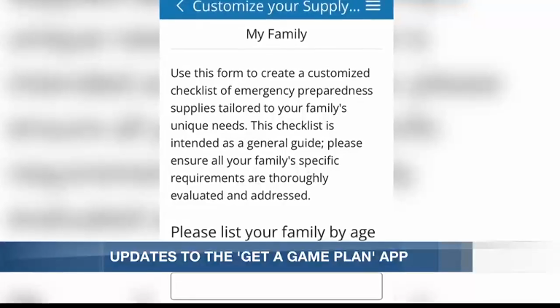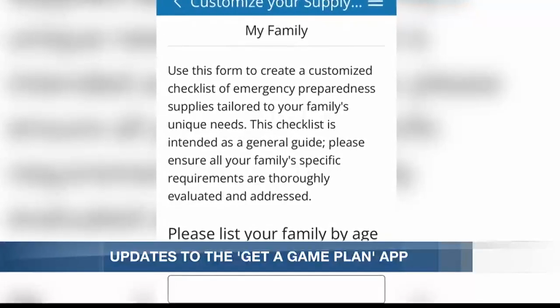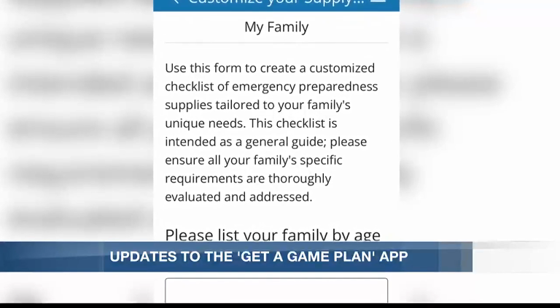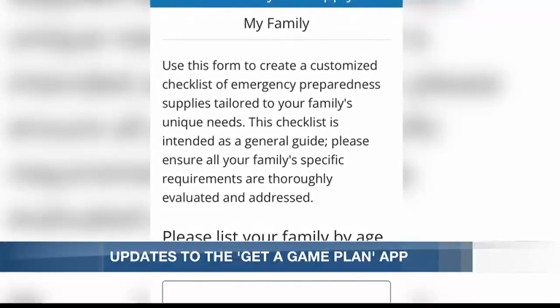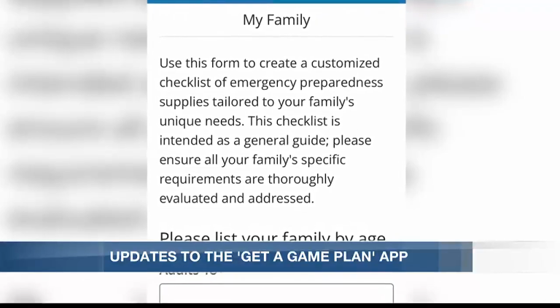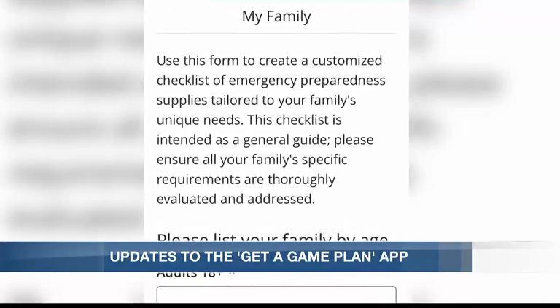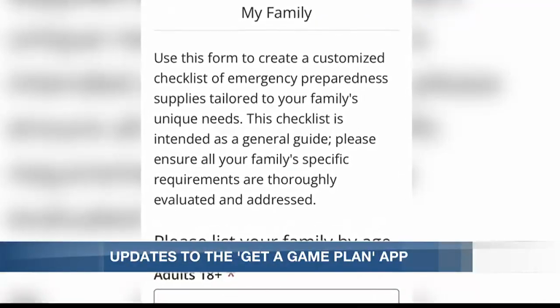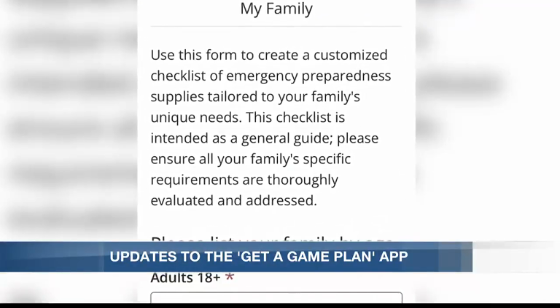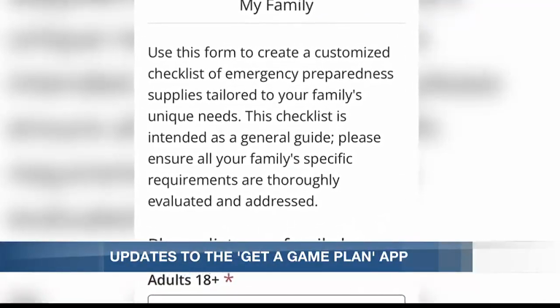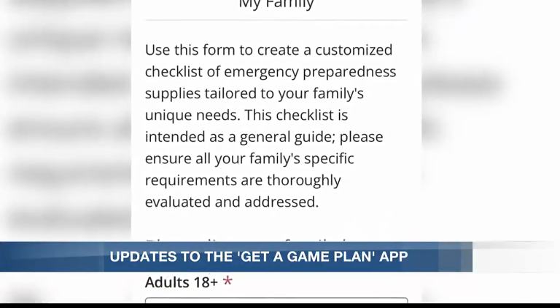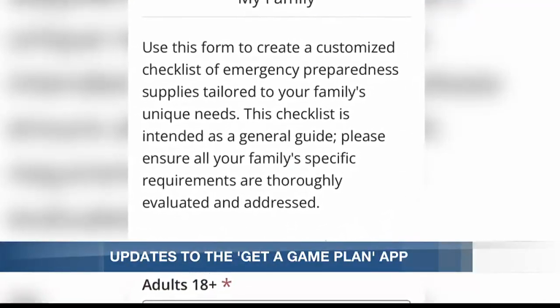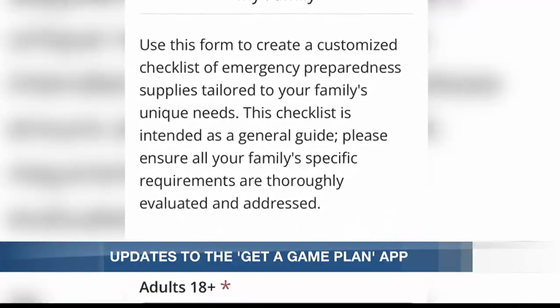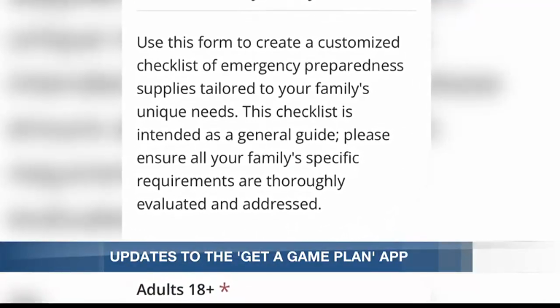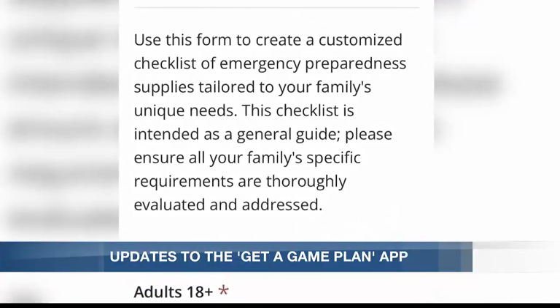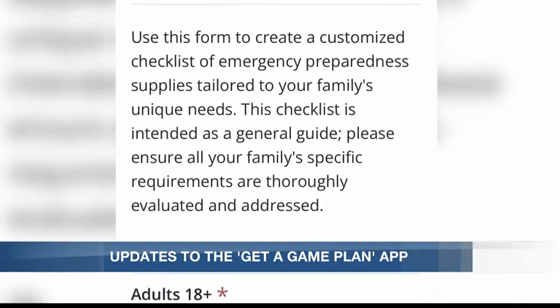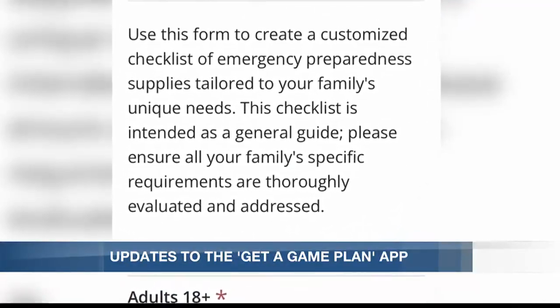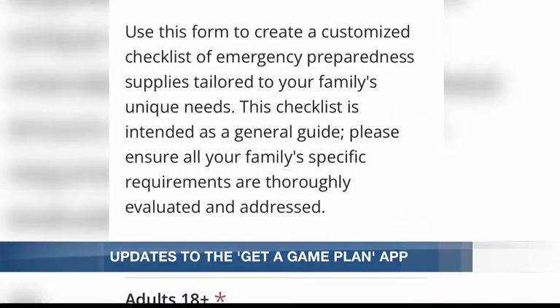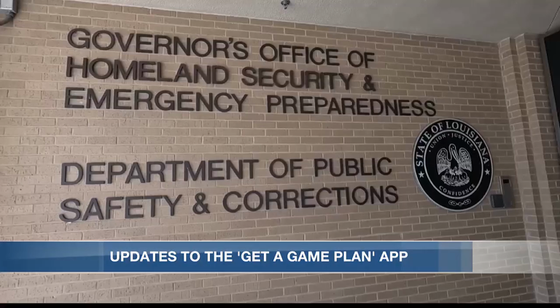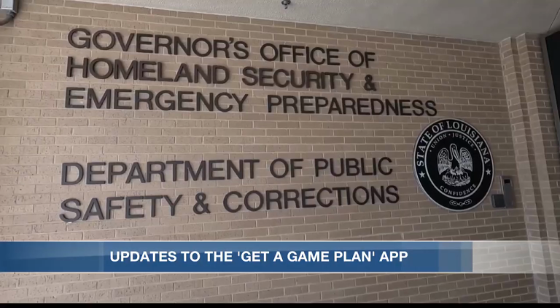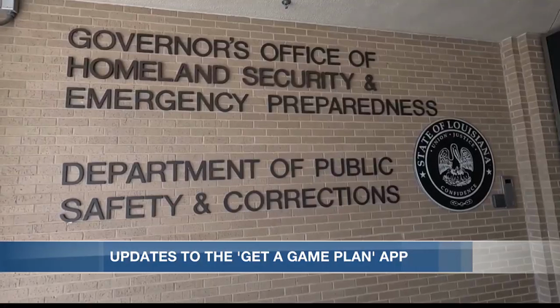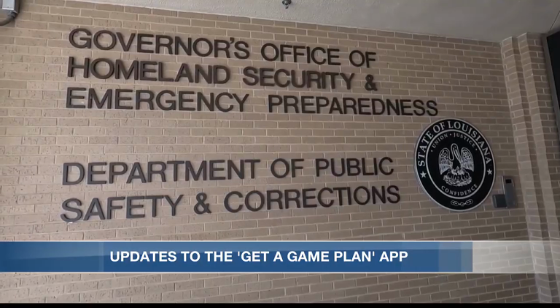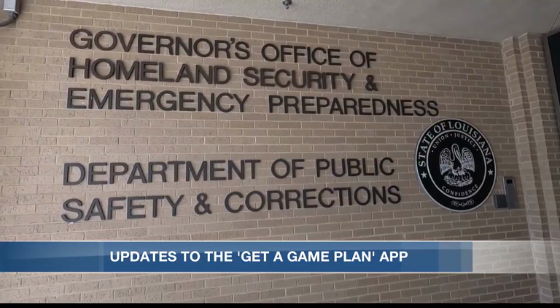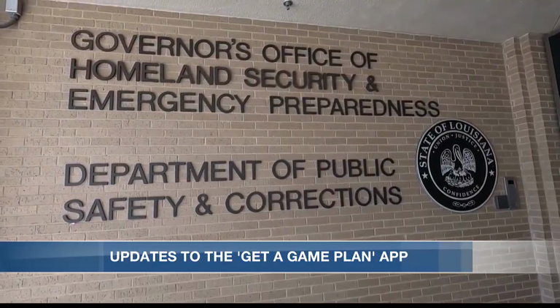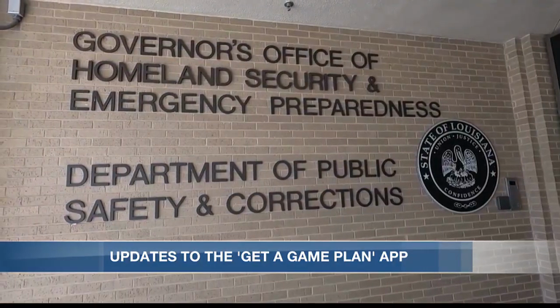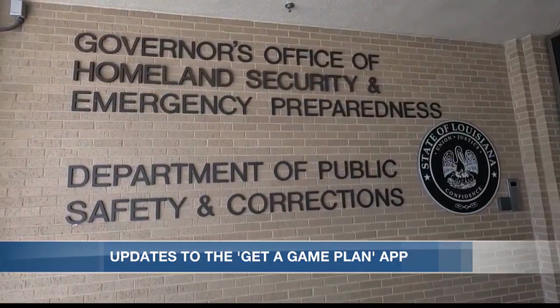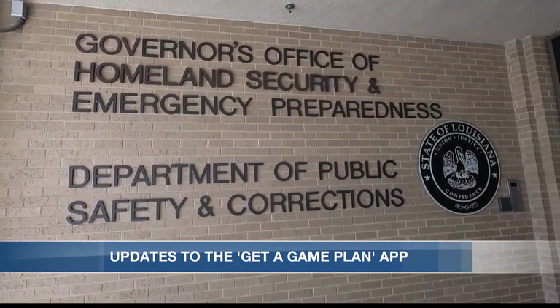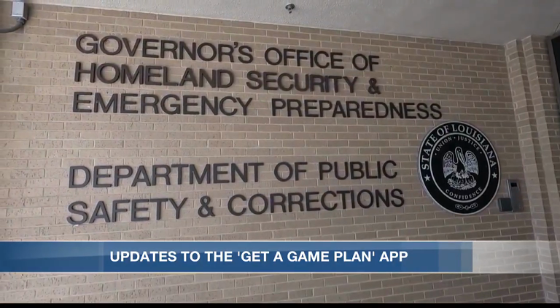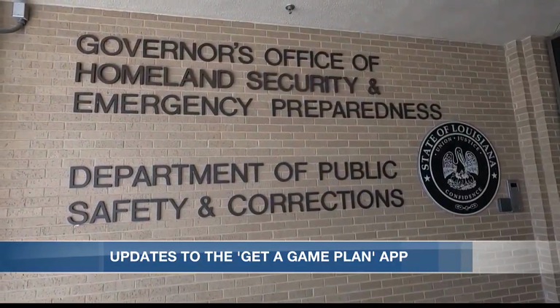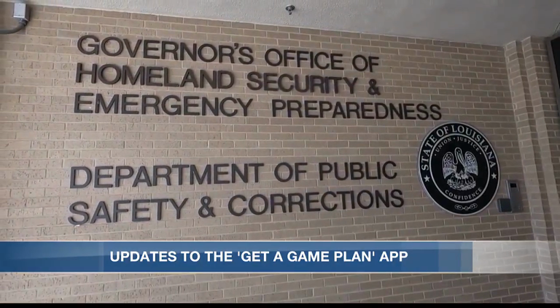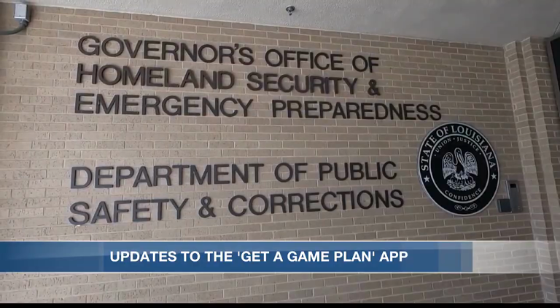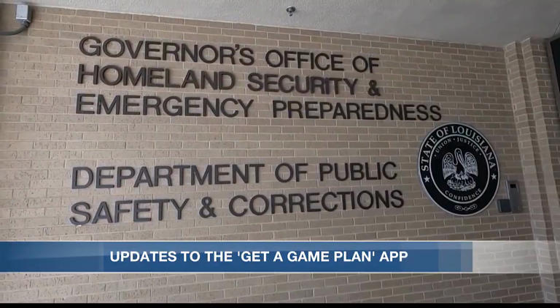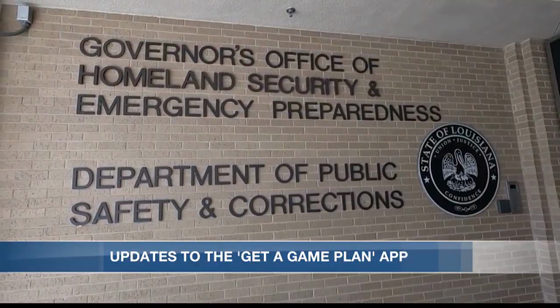The app has been around for years, but recently the Governor's Office of Homeland Security and Emergency Preparedness has added some new features.